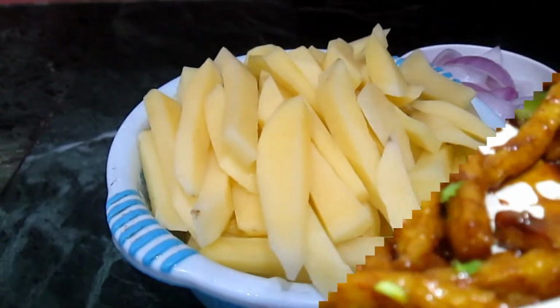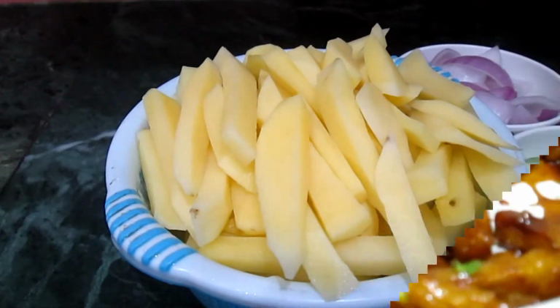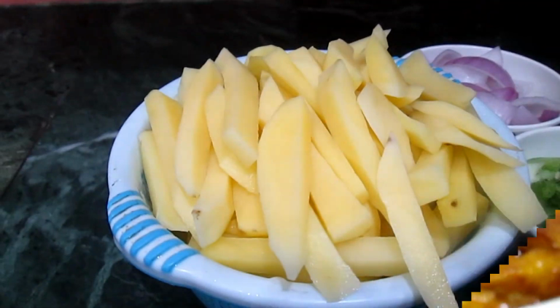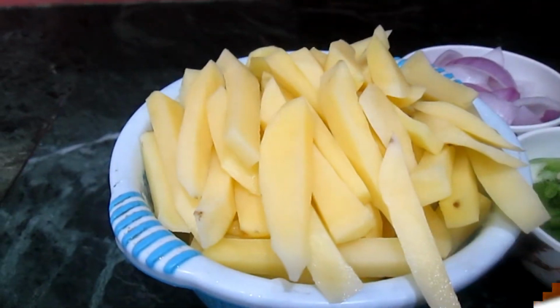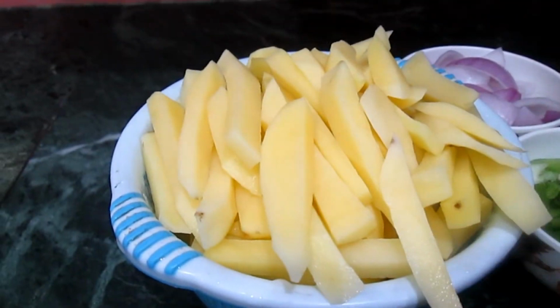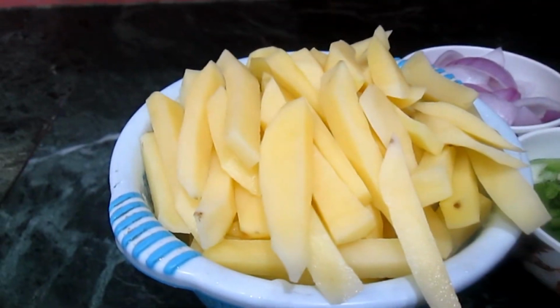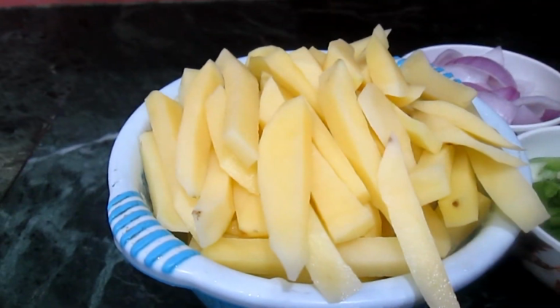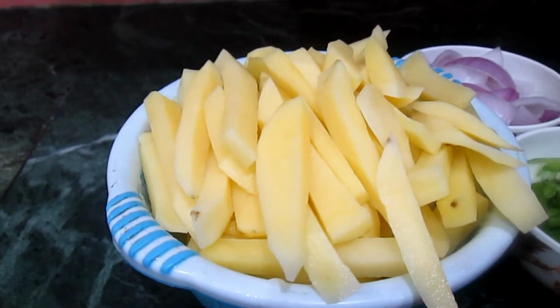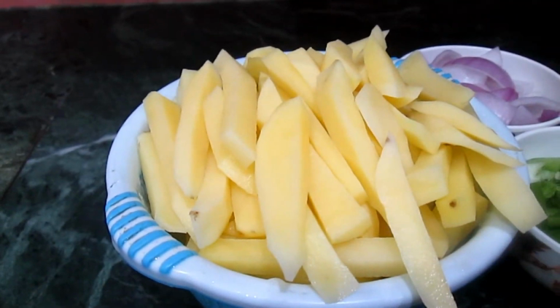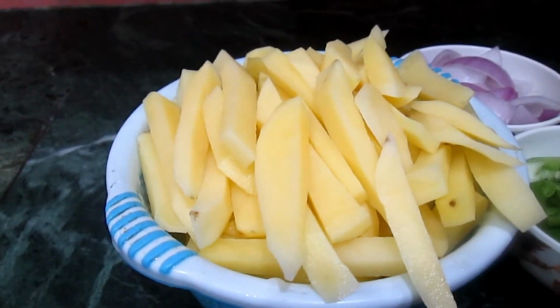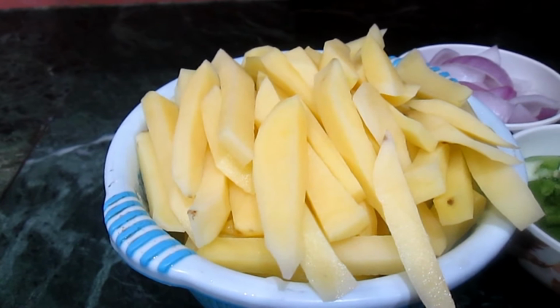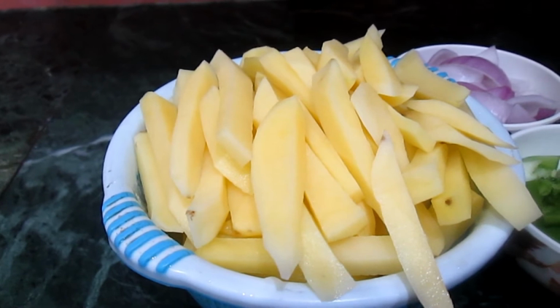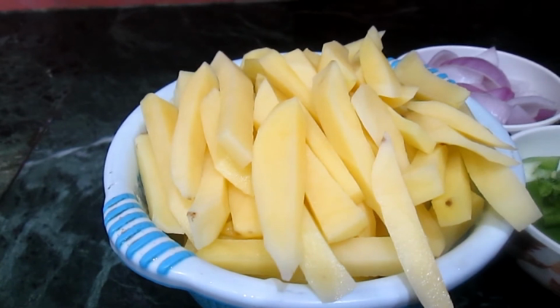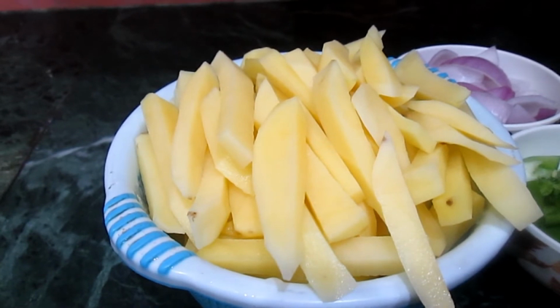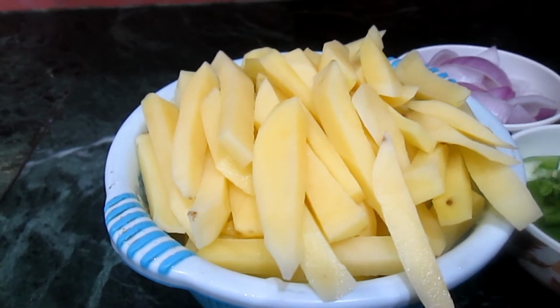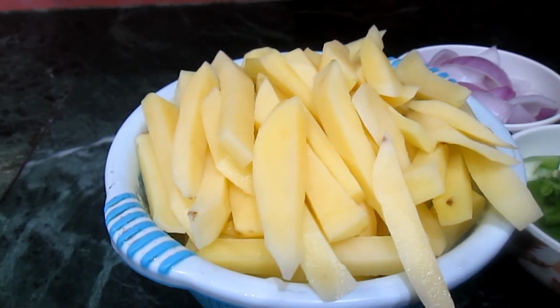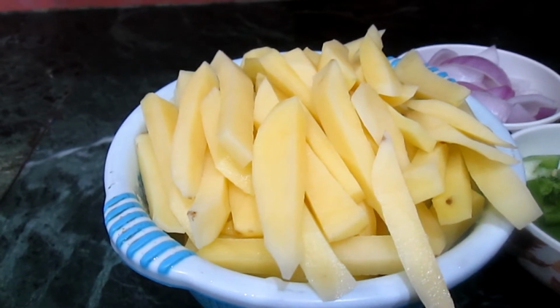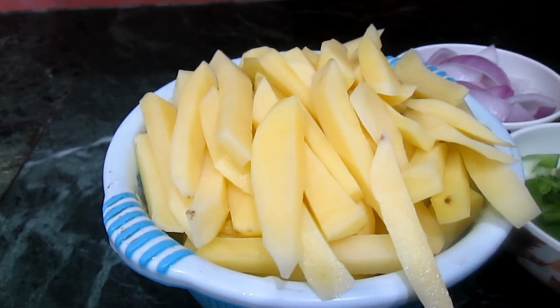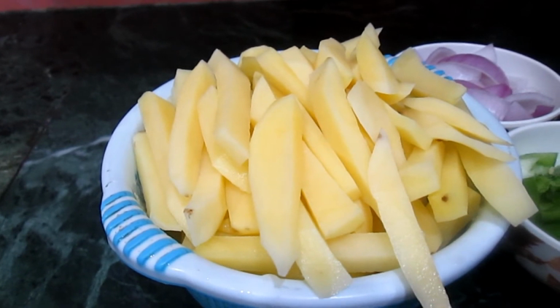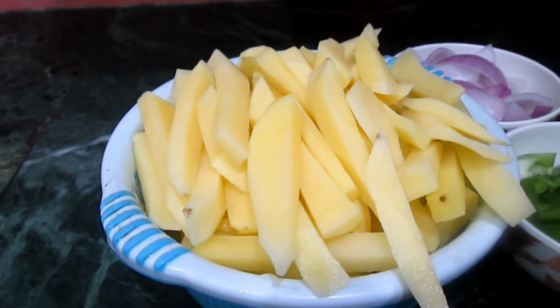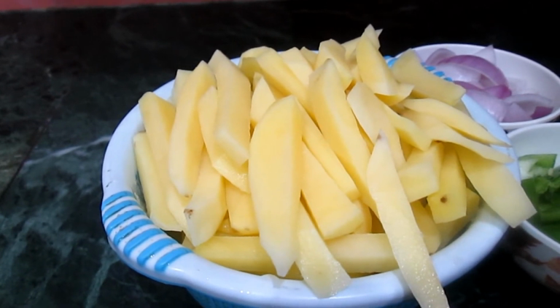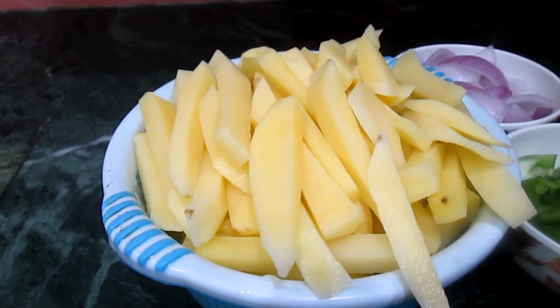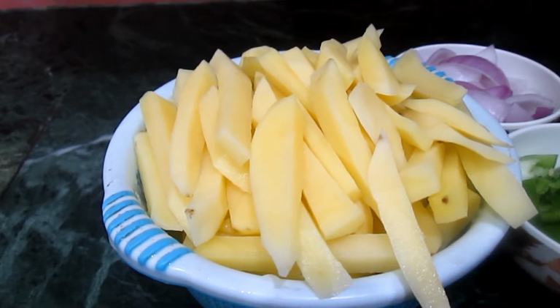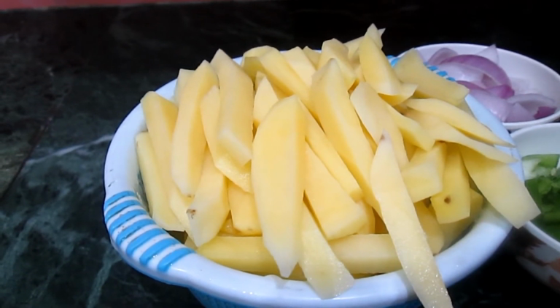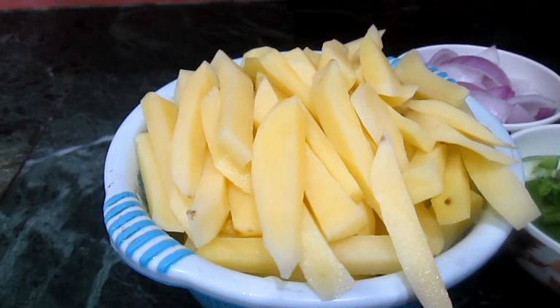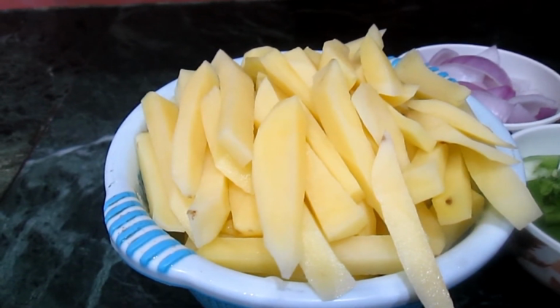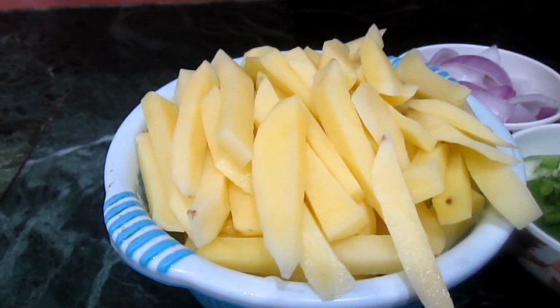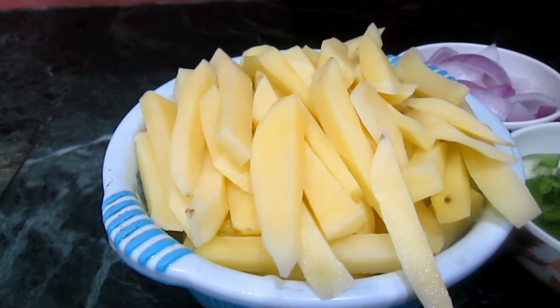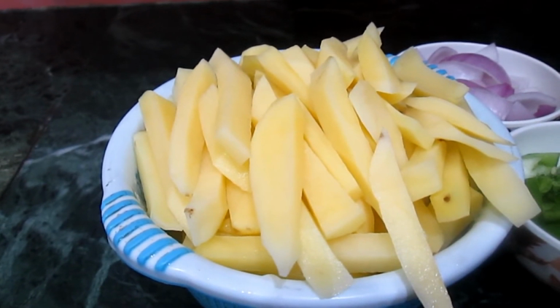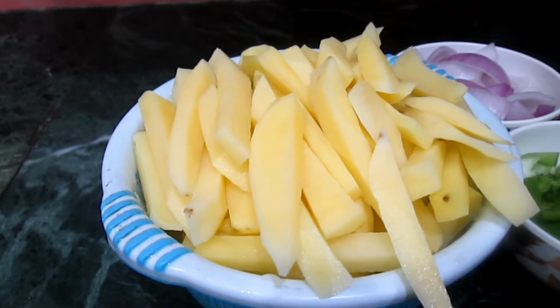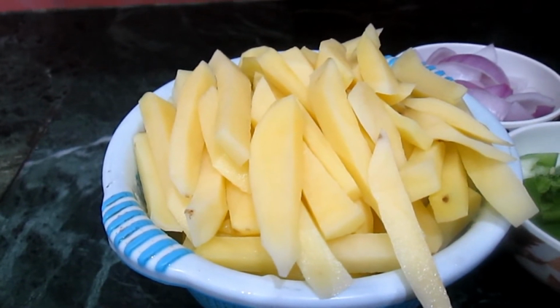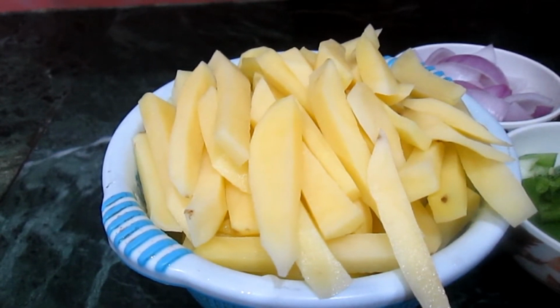Hello friends, welcome to my channel. Today we are going to make chili potatoes, so let's begin.